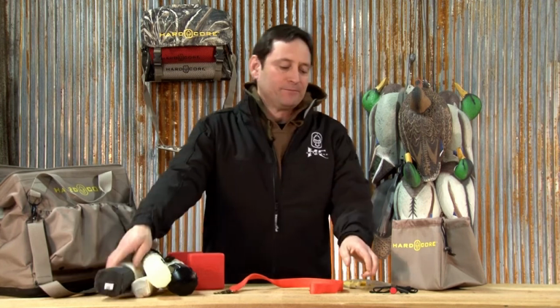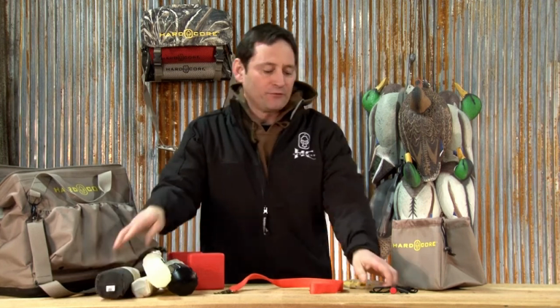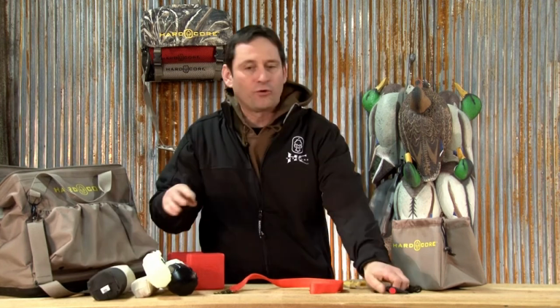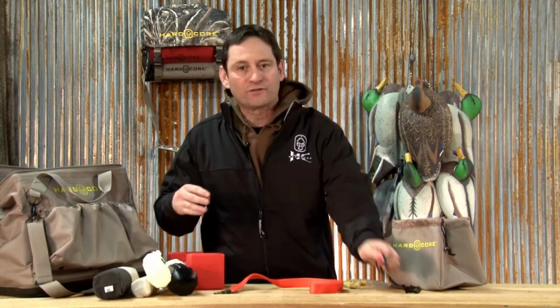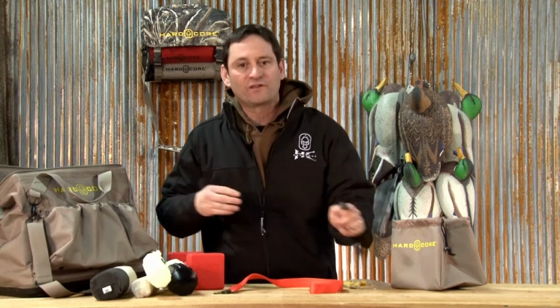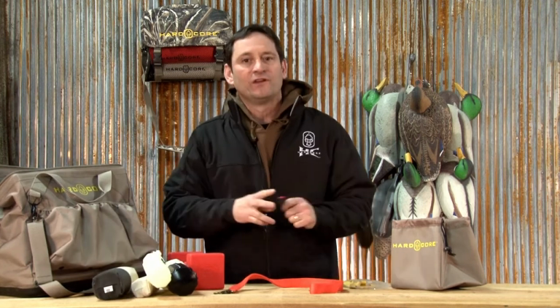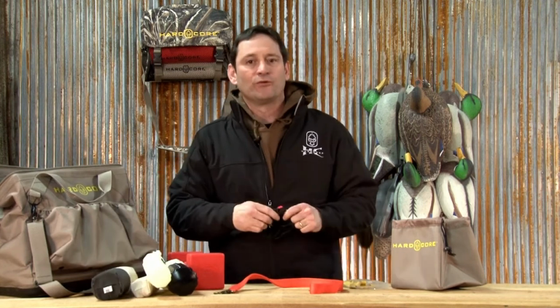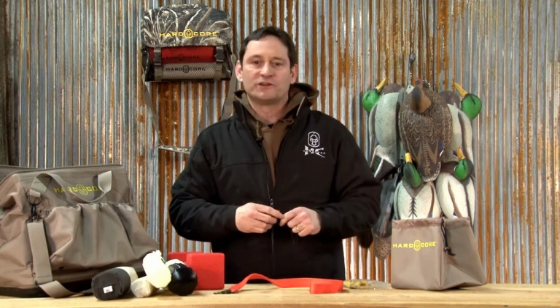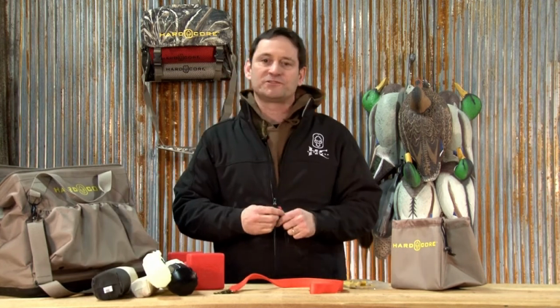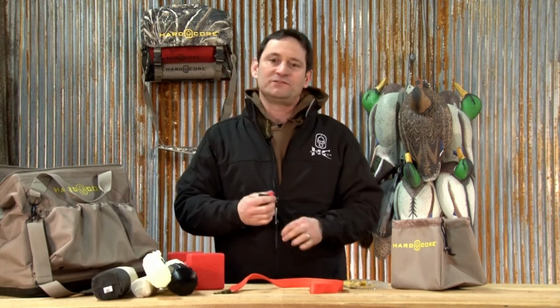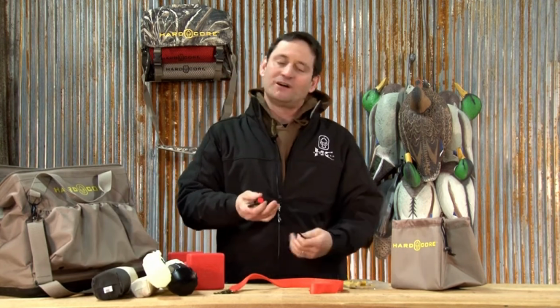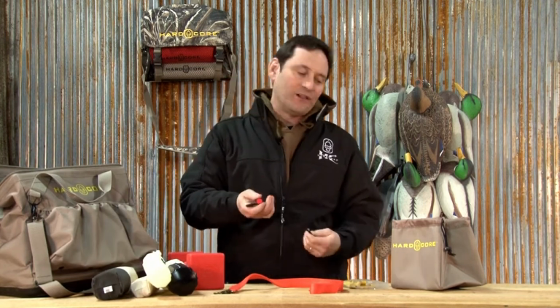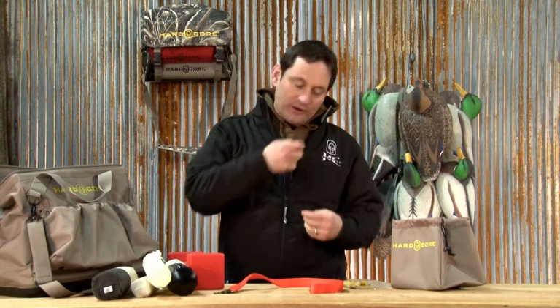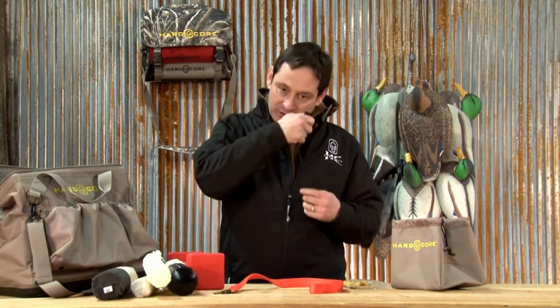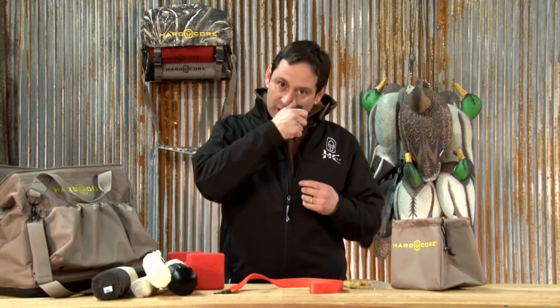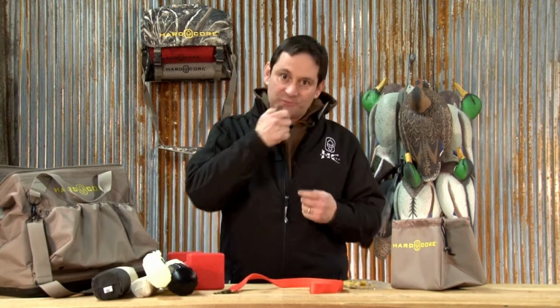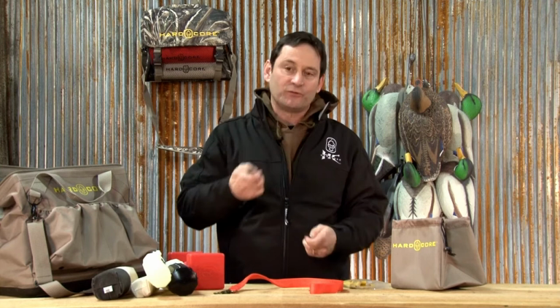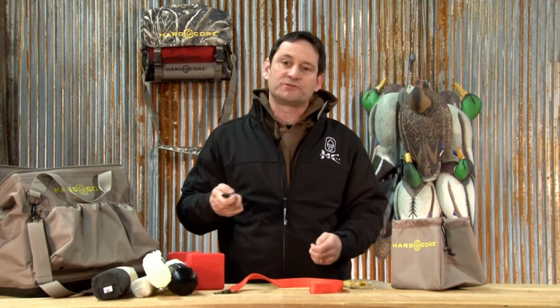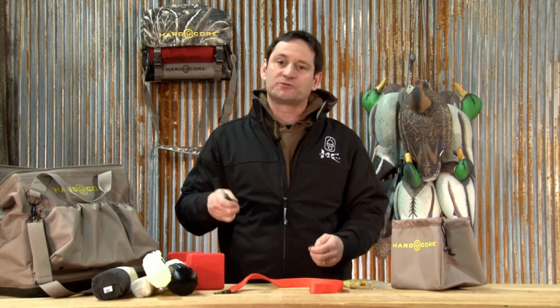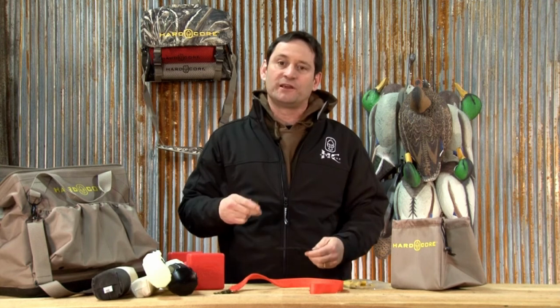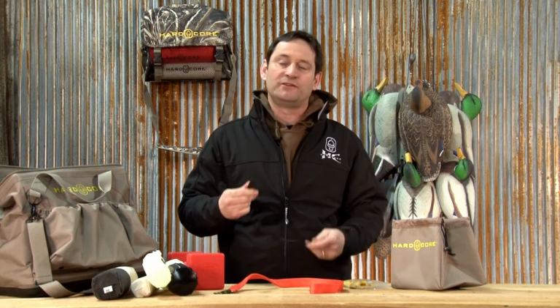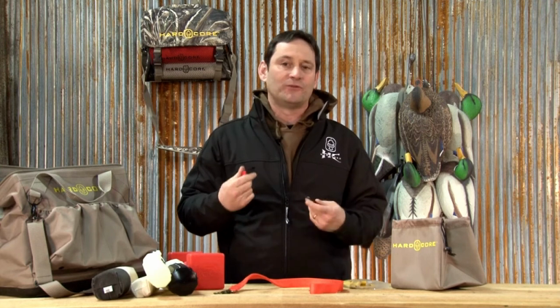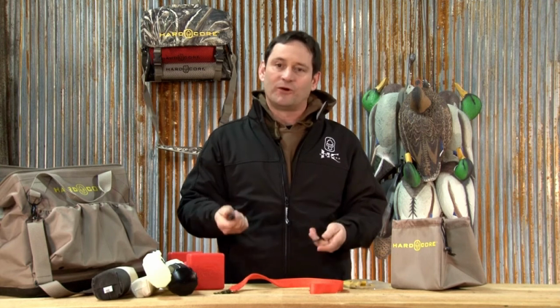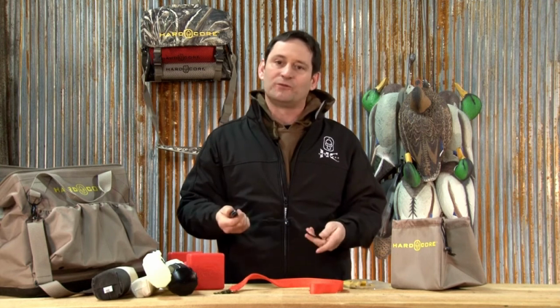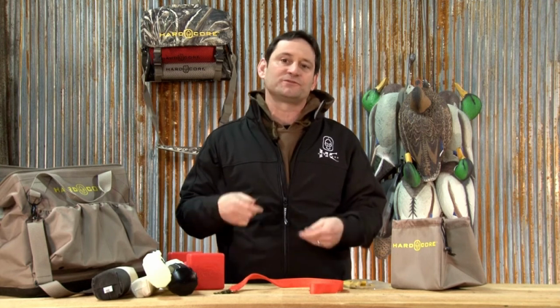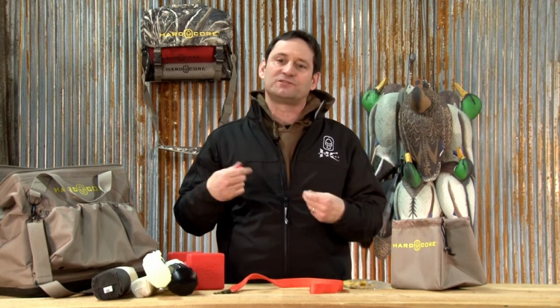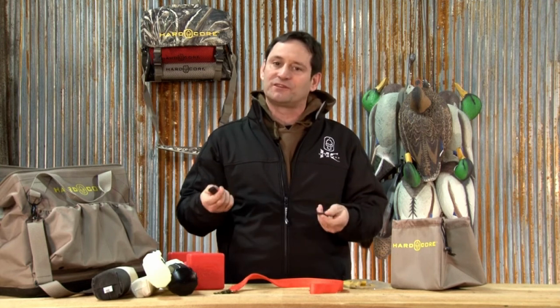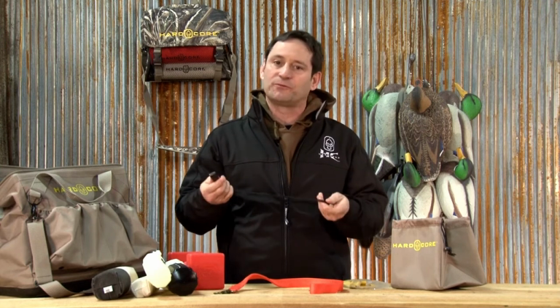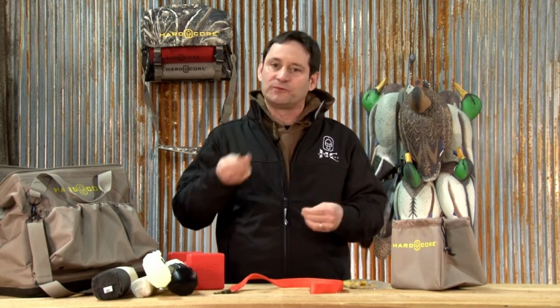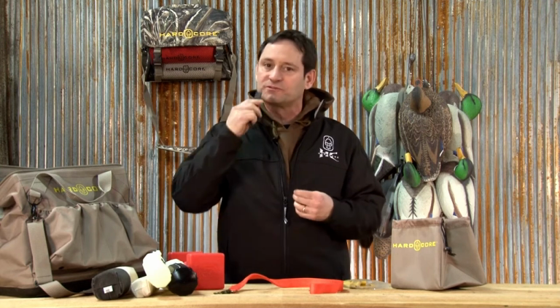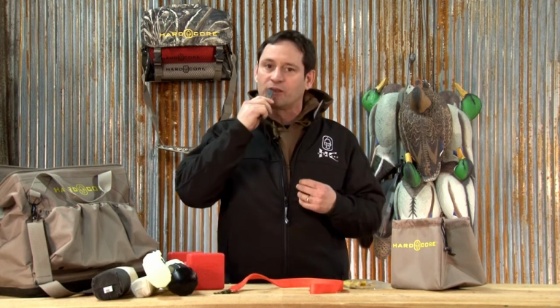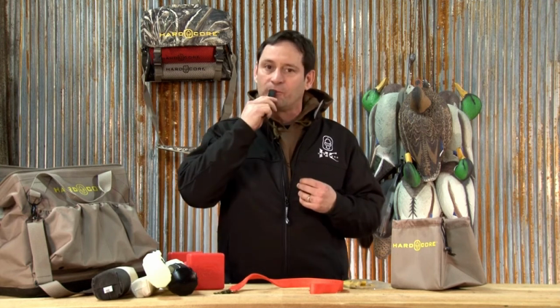Of course, your whistle. All of our dogs have been whistle trained — one whistle sit, three whistles come.